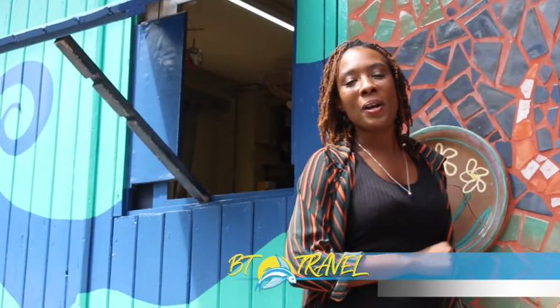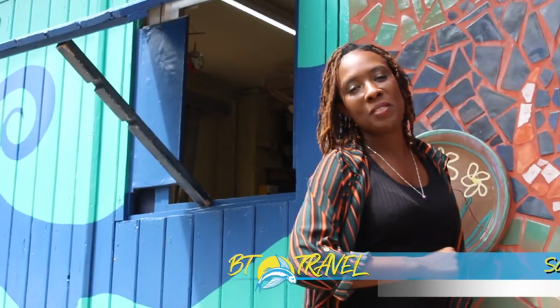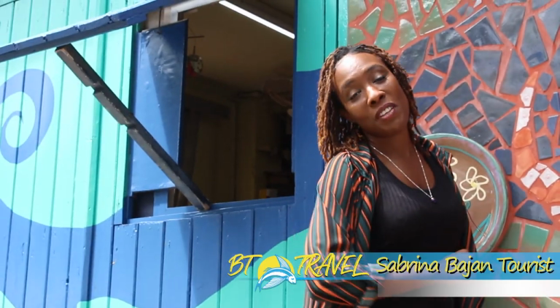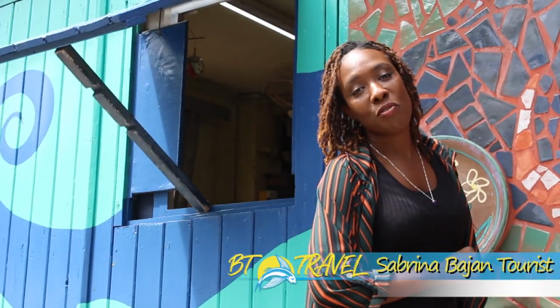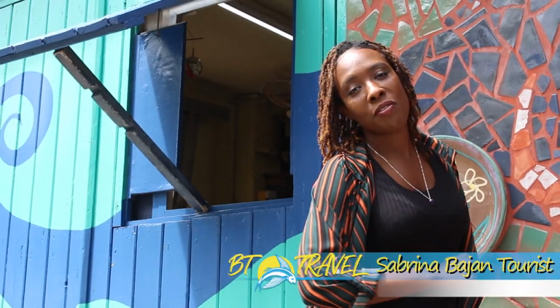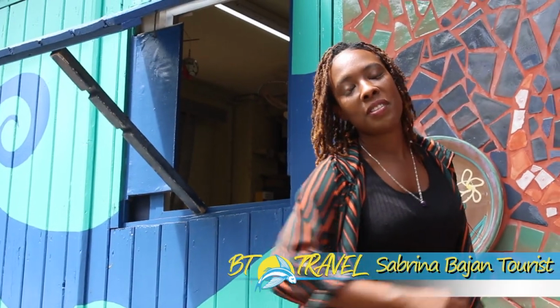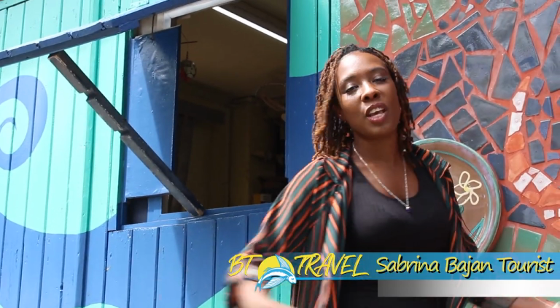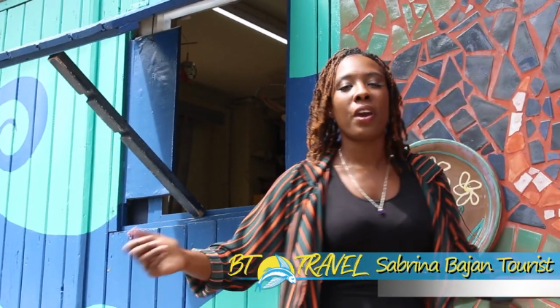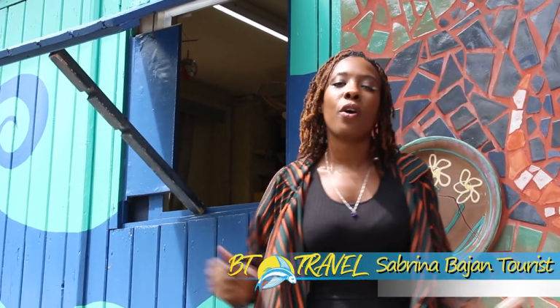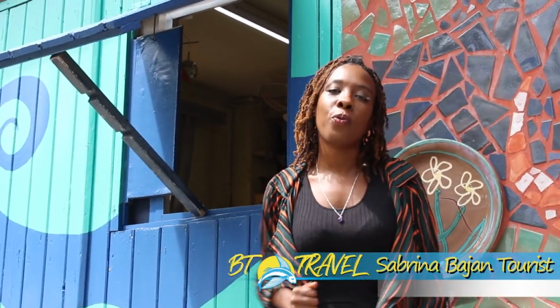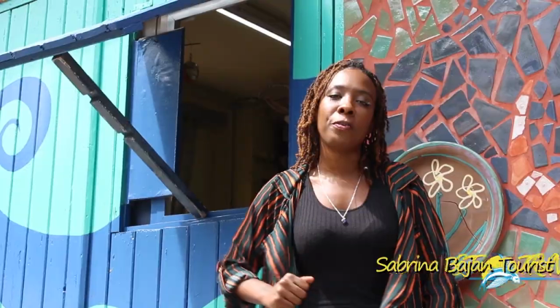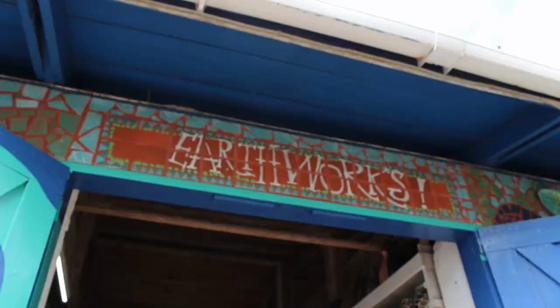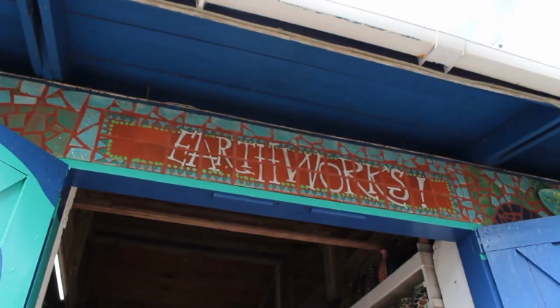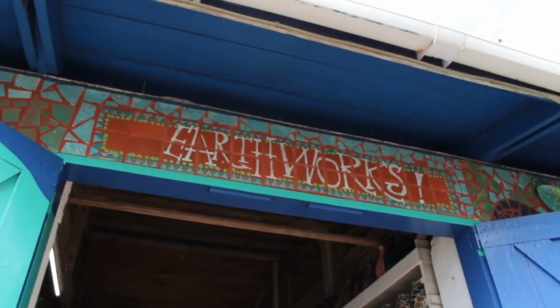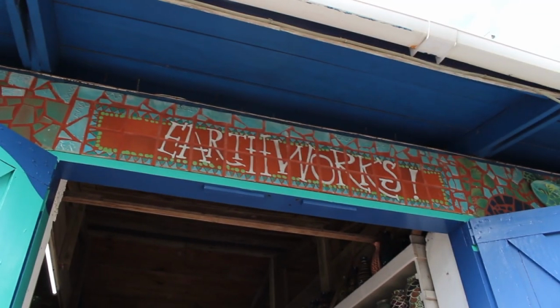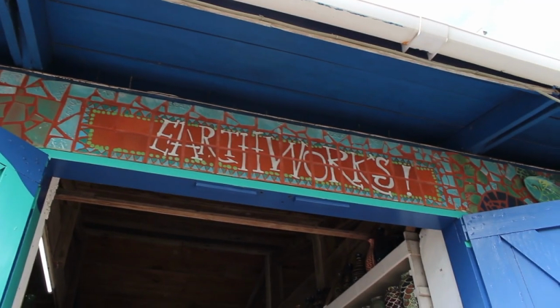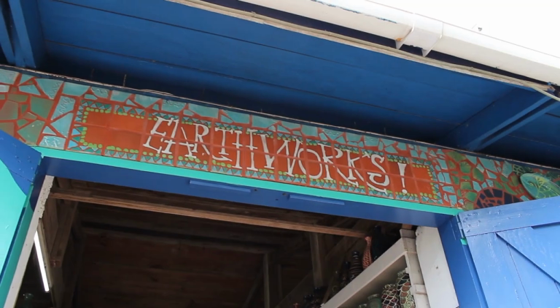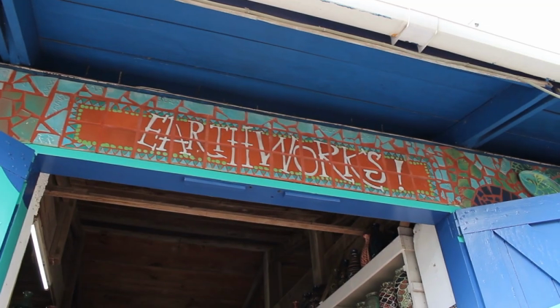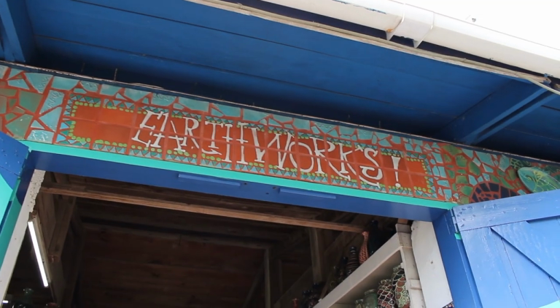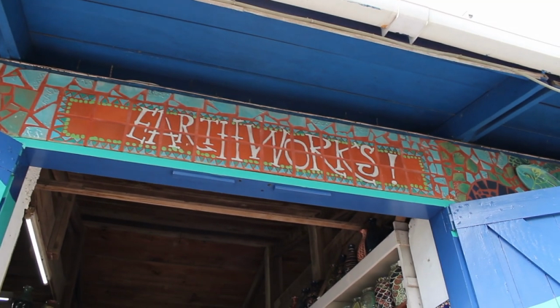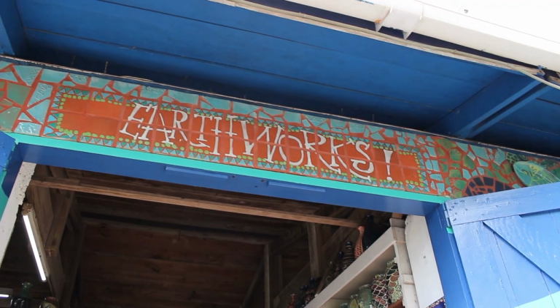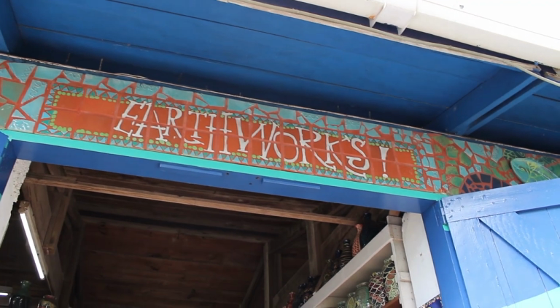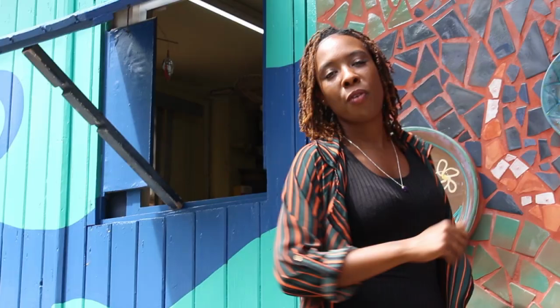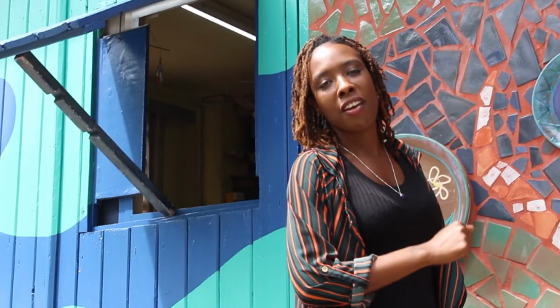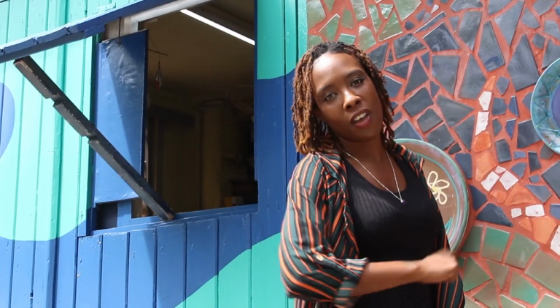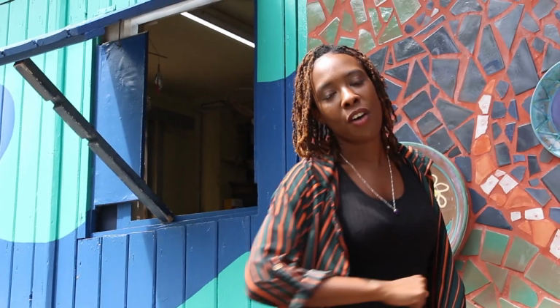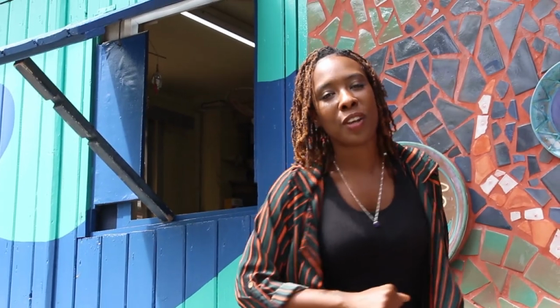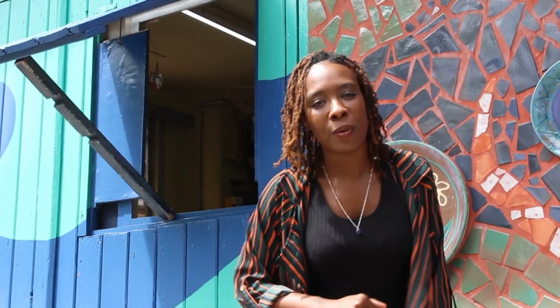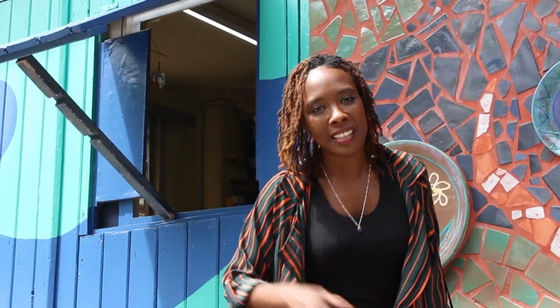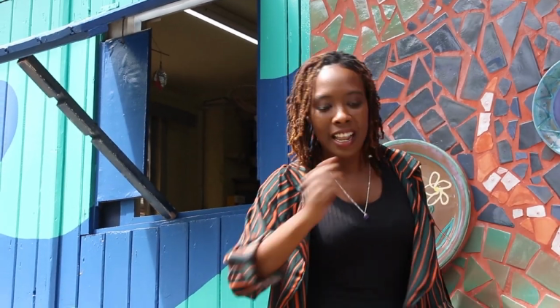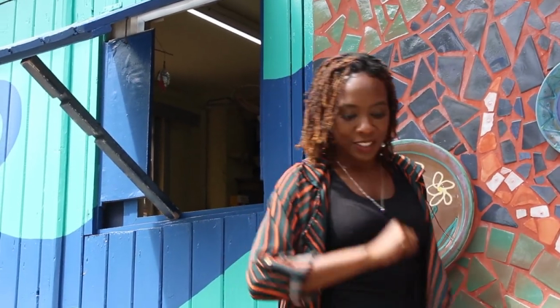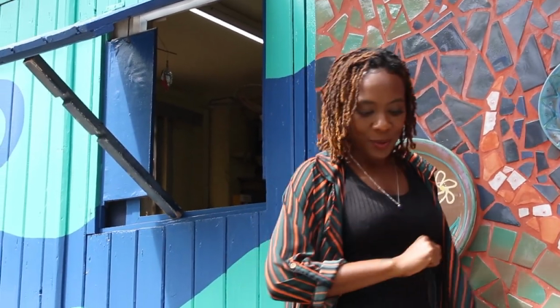Welcome to BT Travel. Today we are at Earthworks Pottery to learn more about the designs and crafts of clayworks. Let's go!